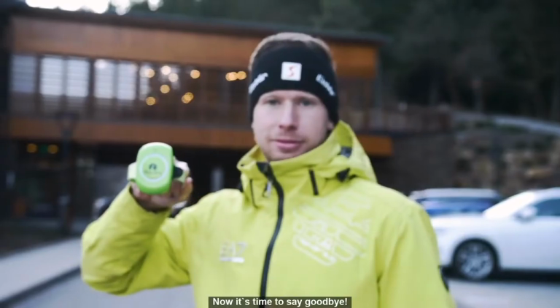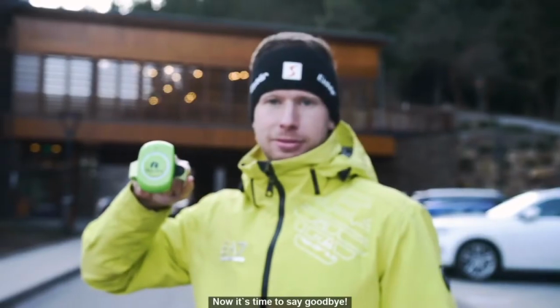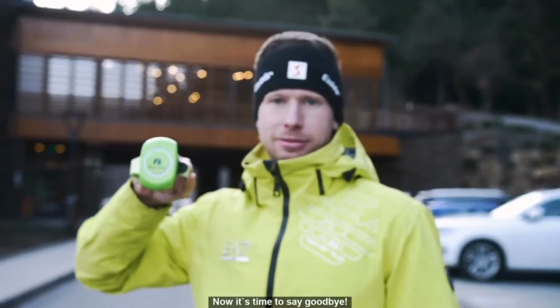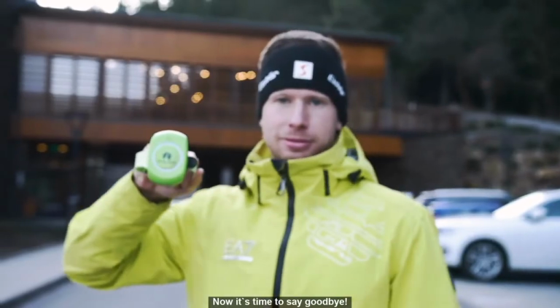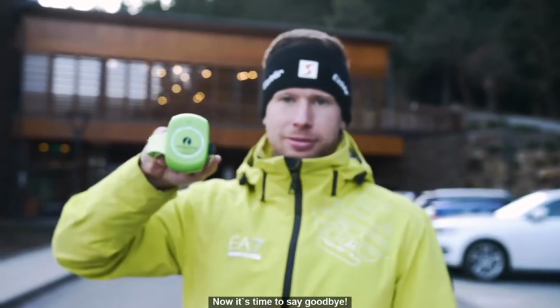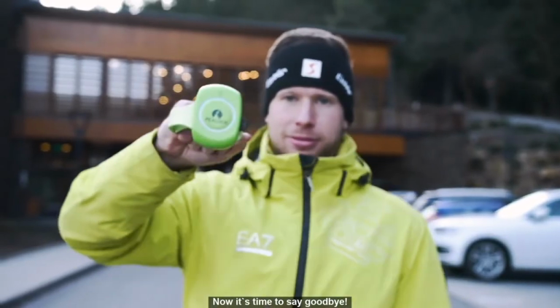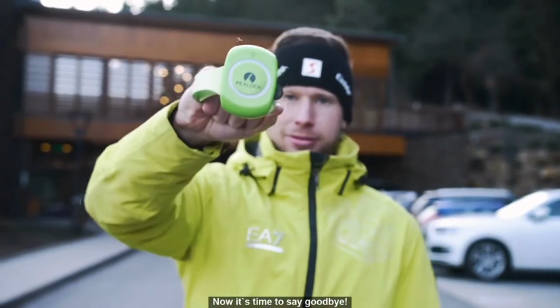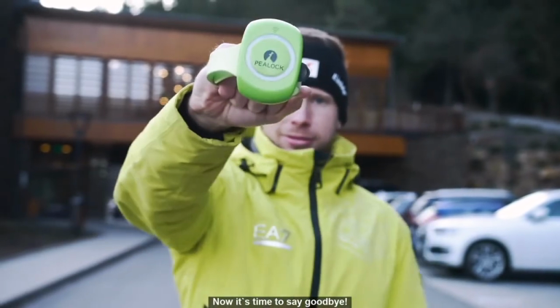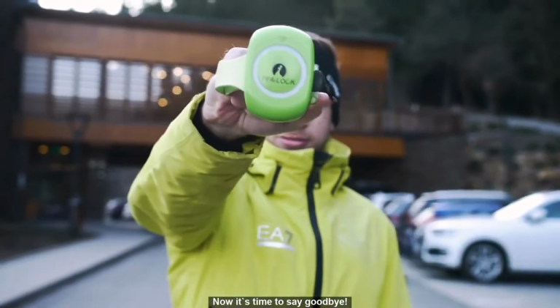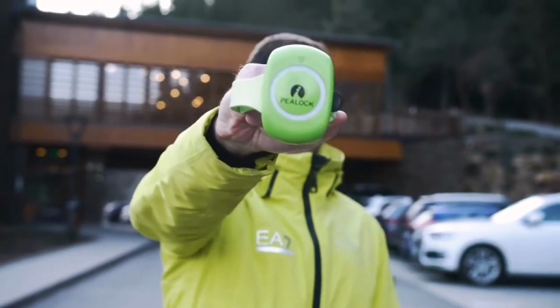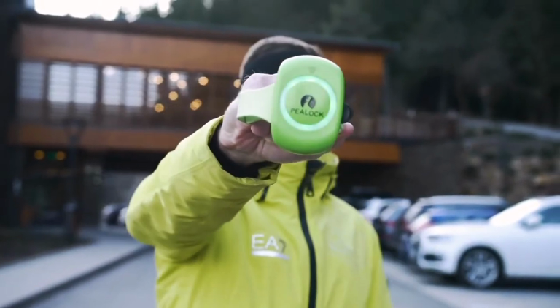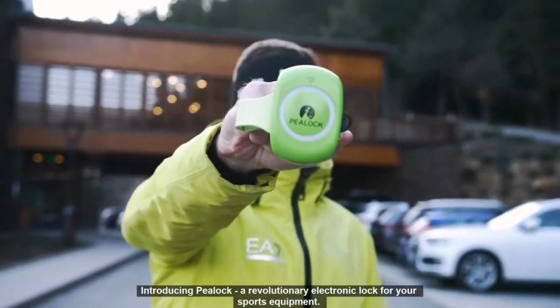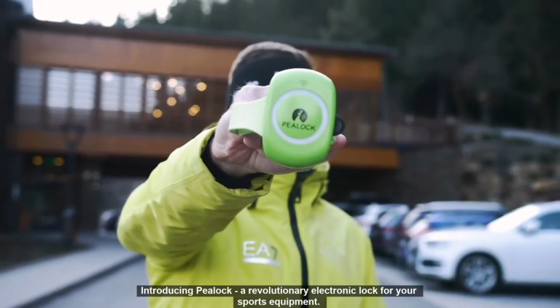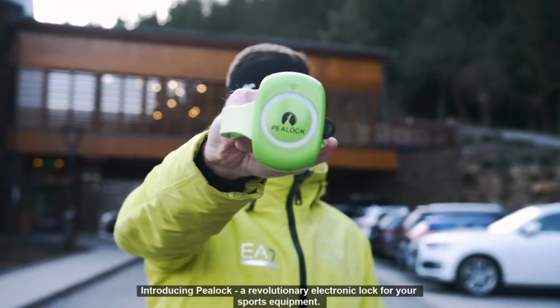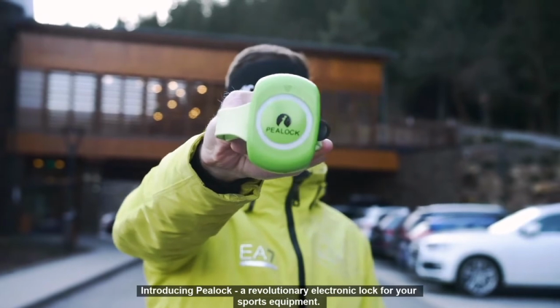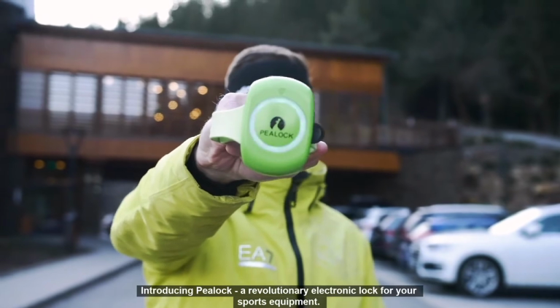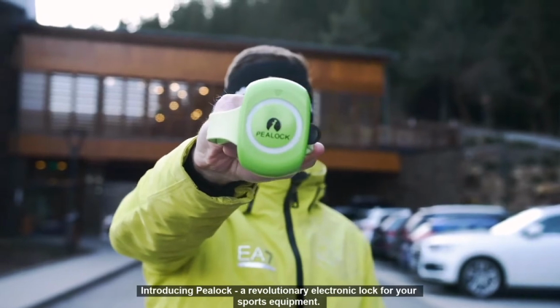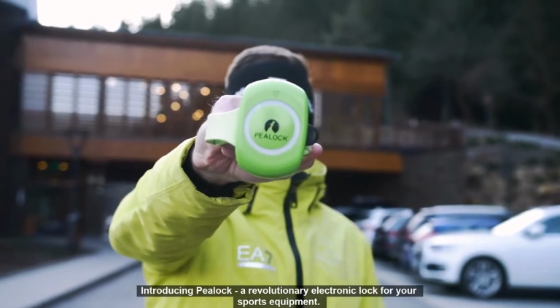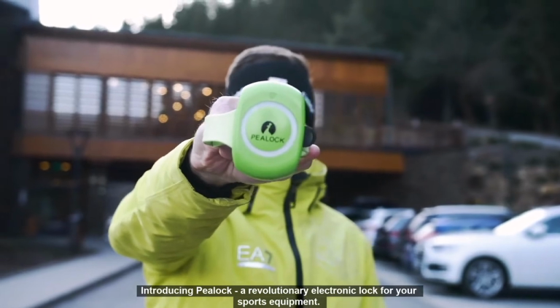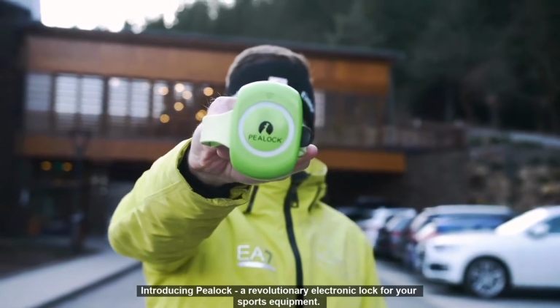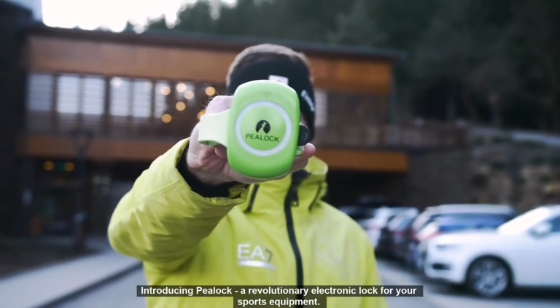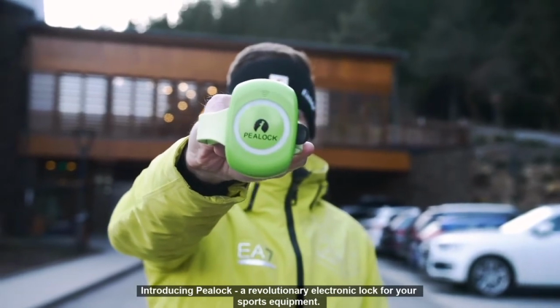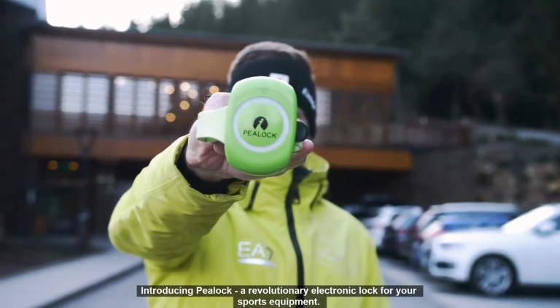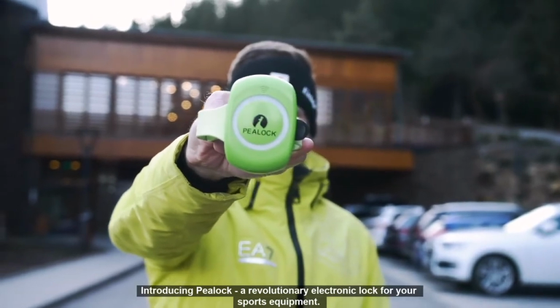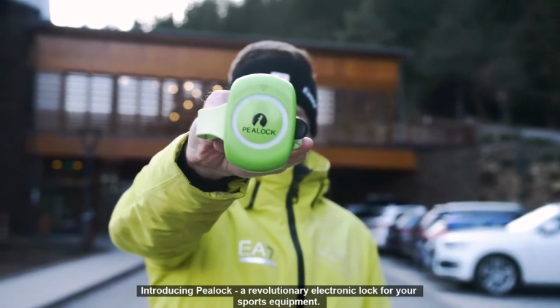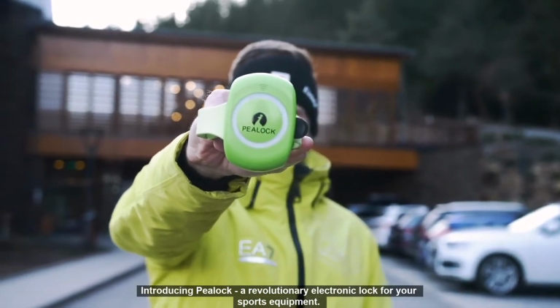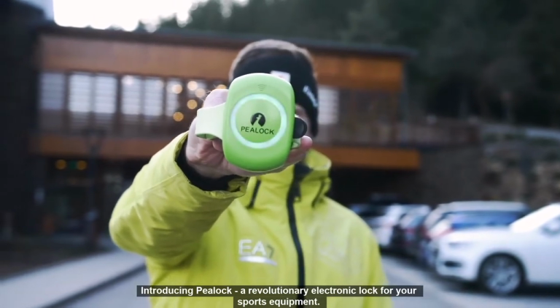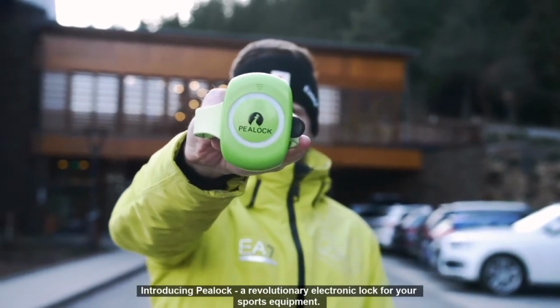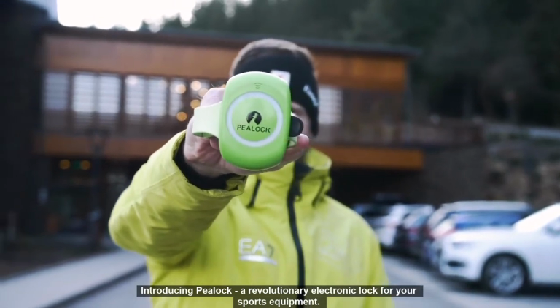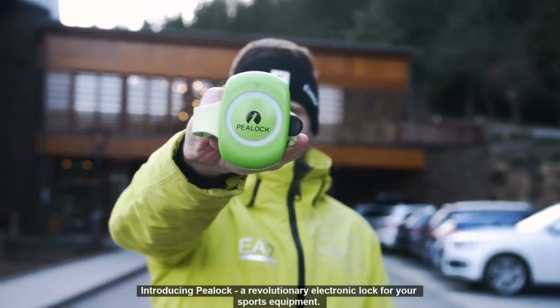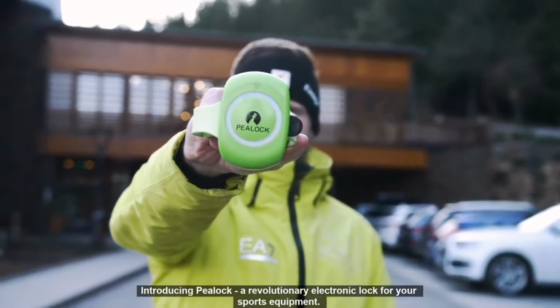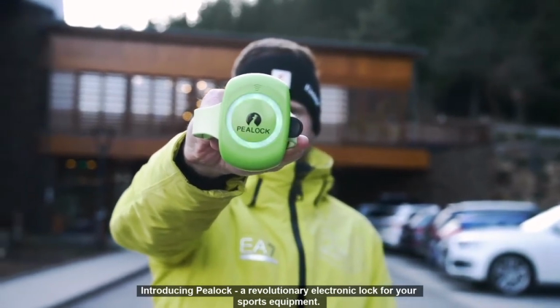Now it's time to say goodbye to theft. Introducing P-Lock — a revolutionary electronic lock for your sports equipment.